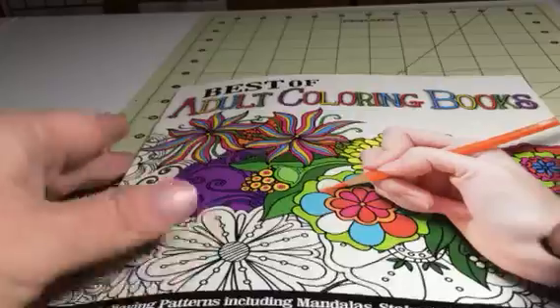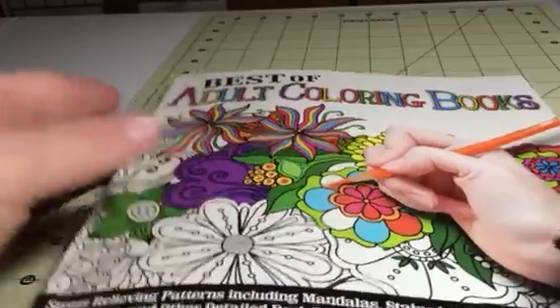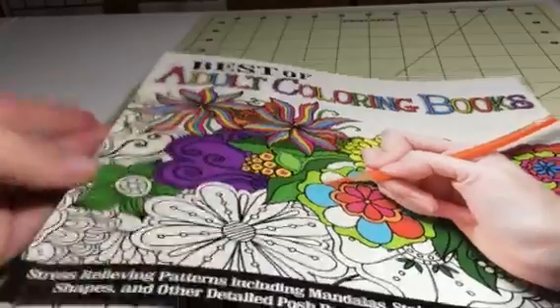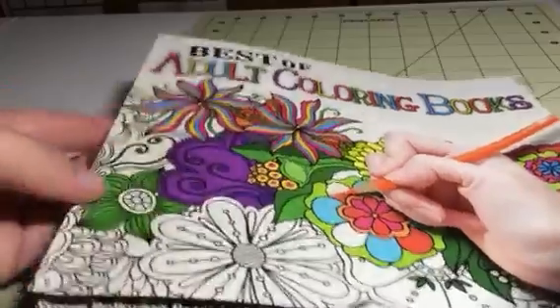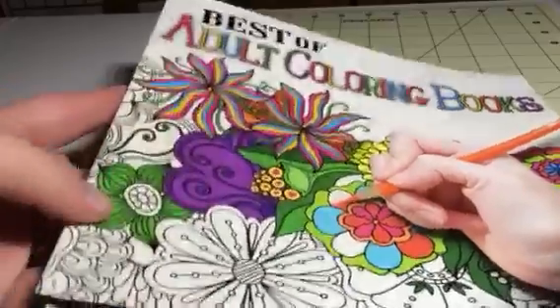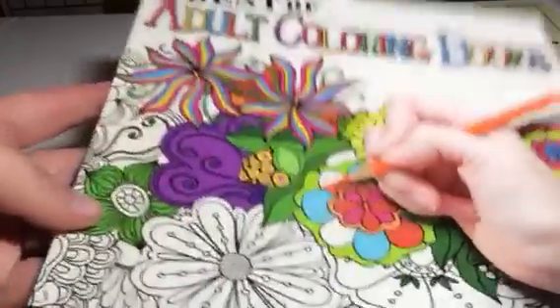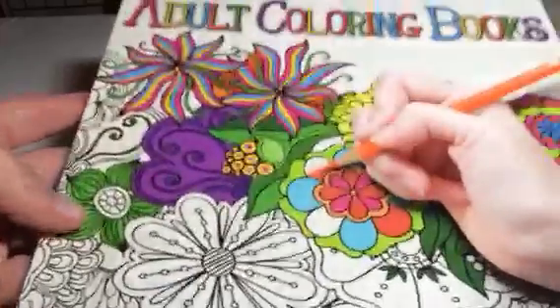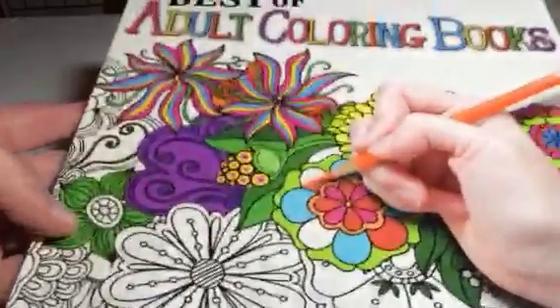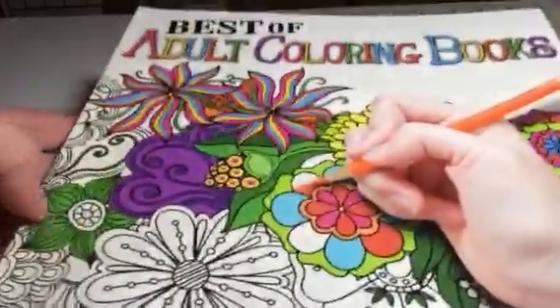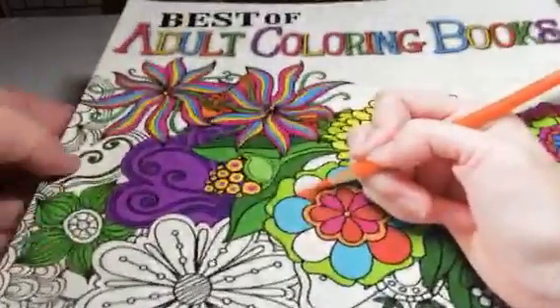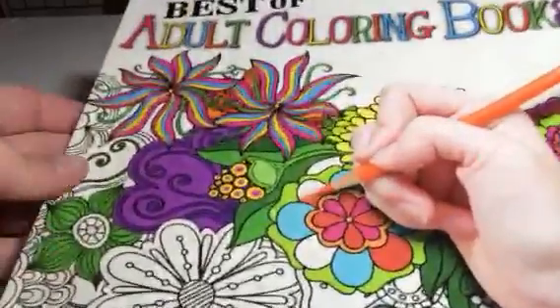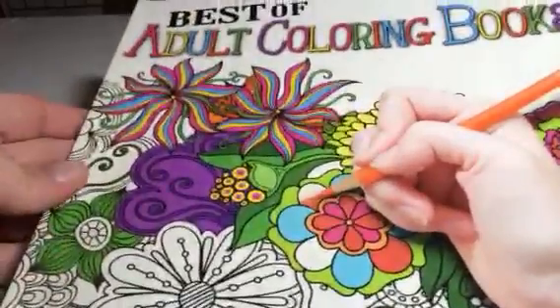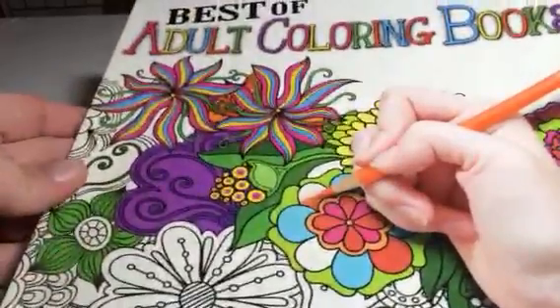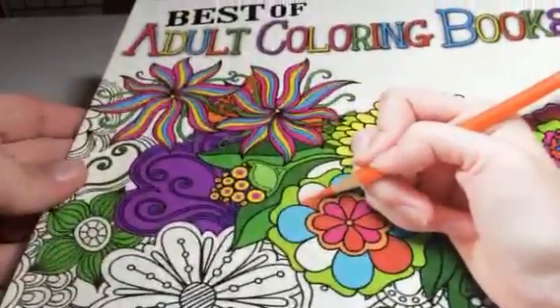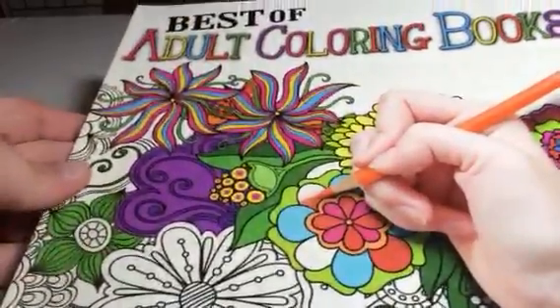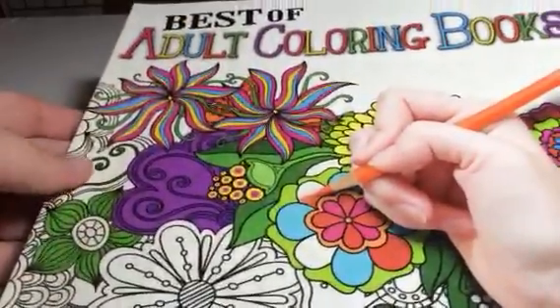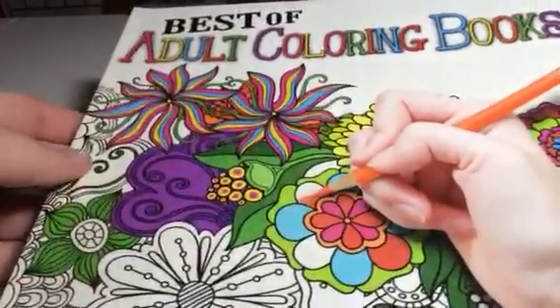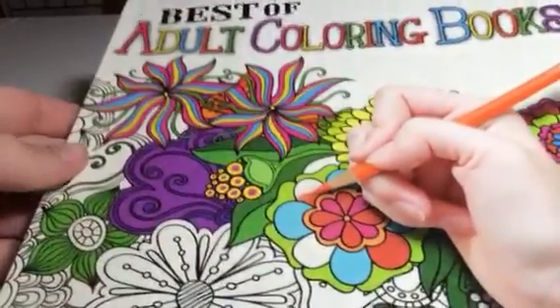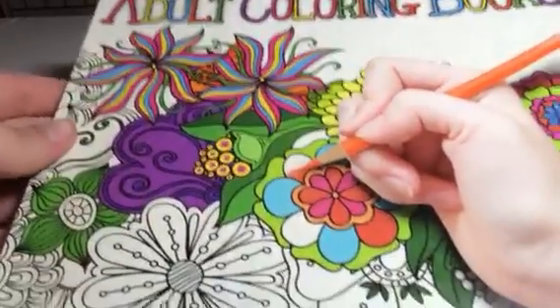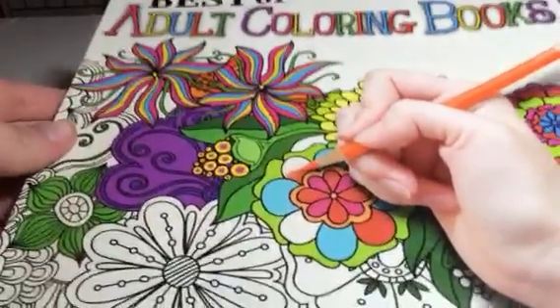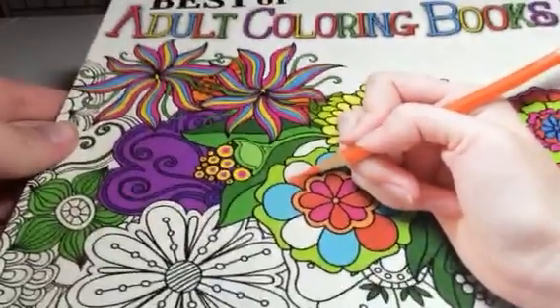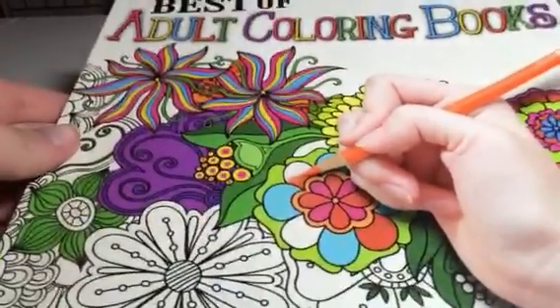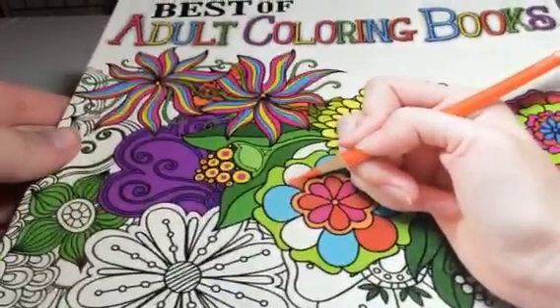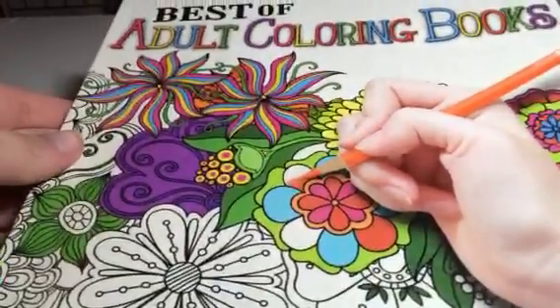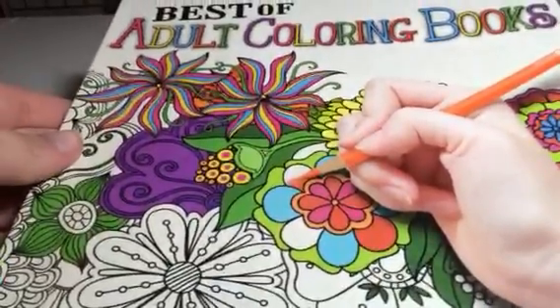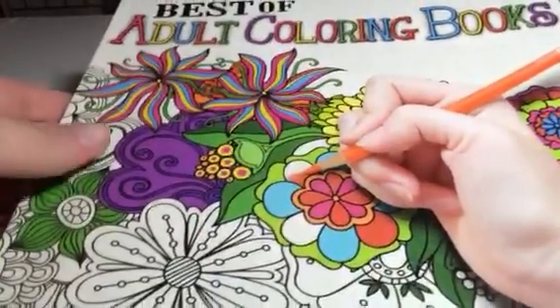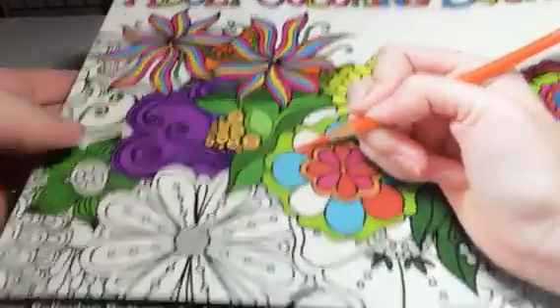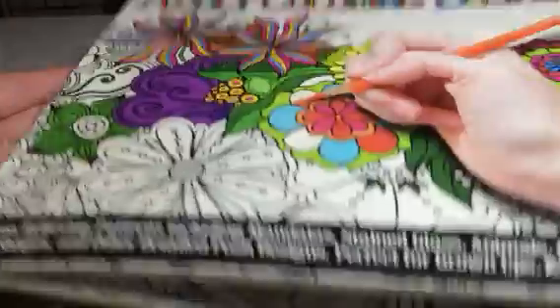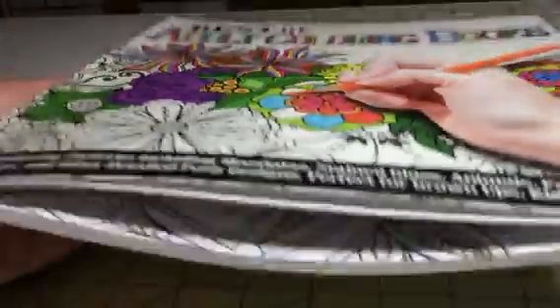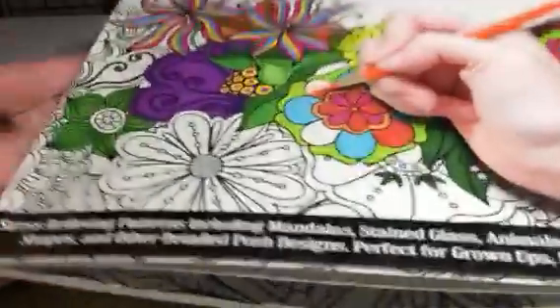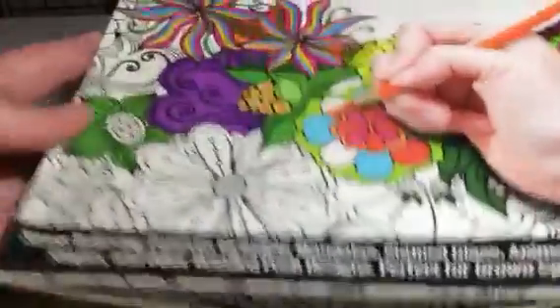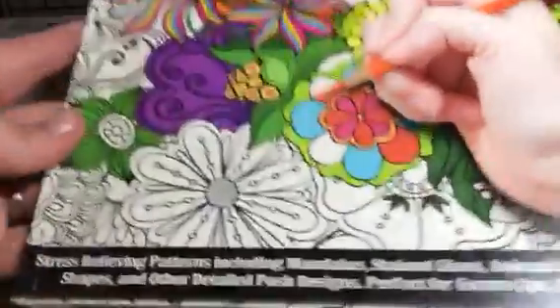Hey everybody, this is Bethany from Sweet Stakes Diva. Today I am reviewing Best of Adult Coloring Books.